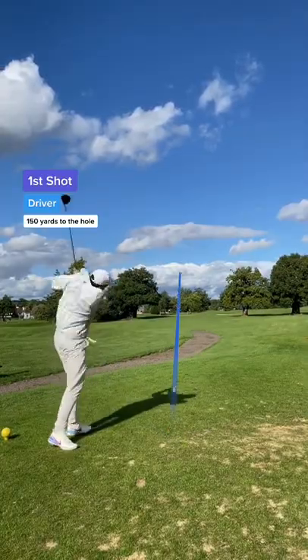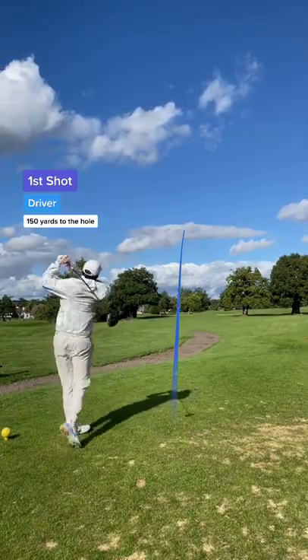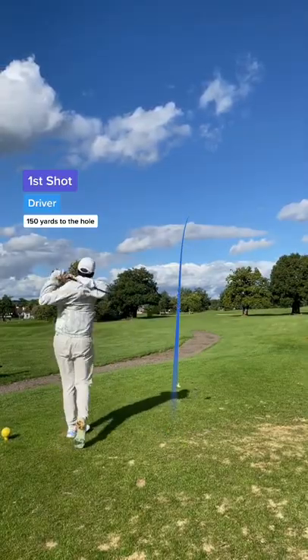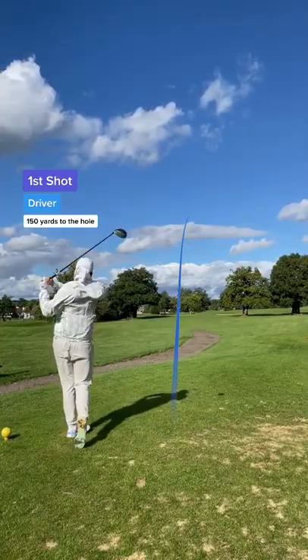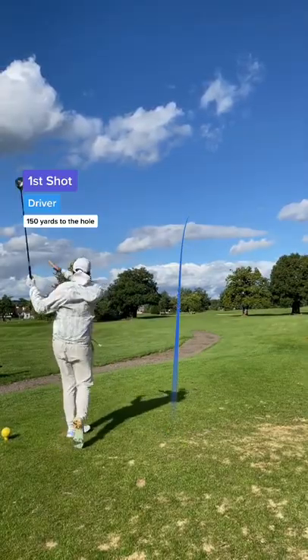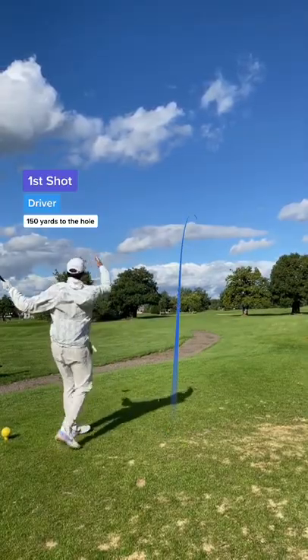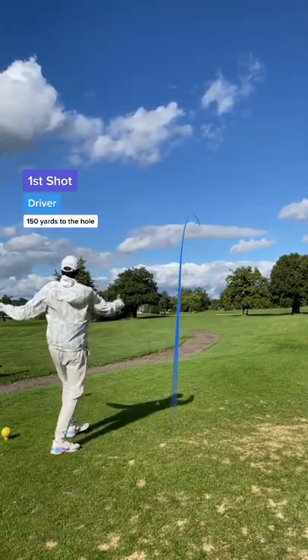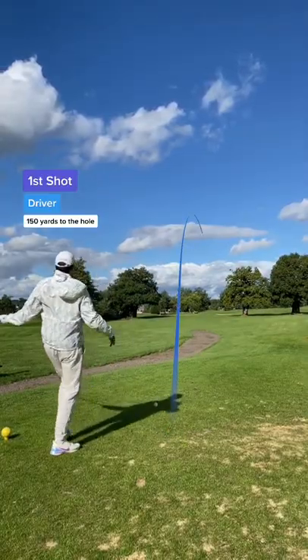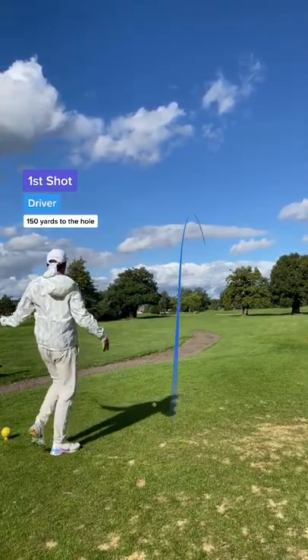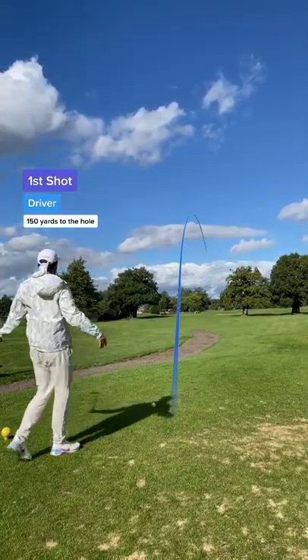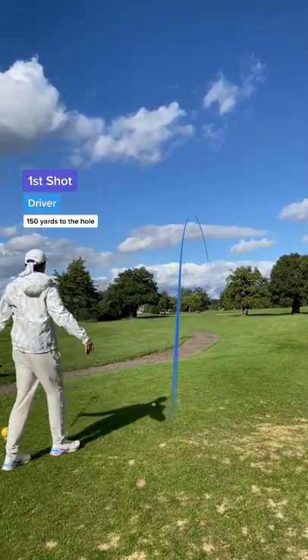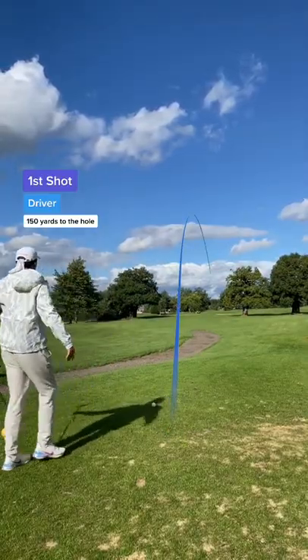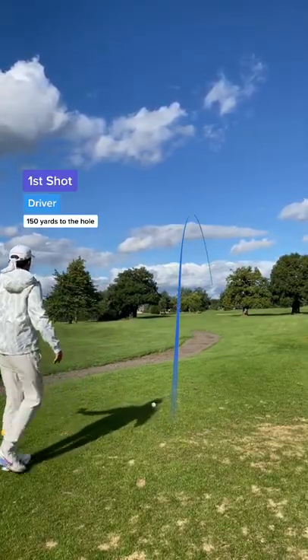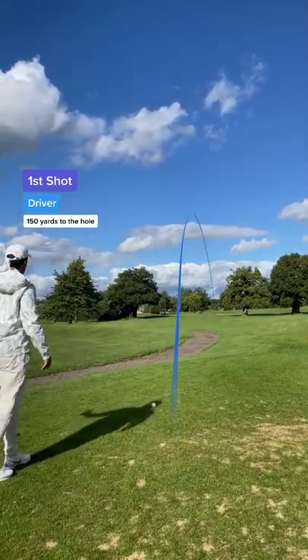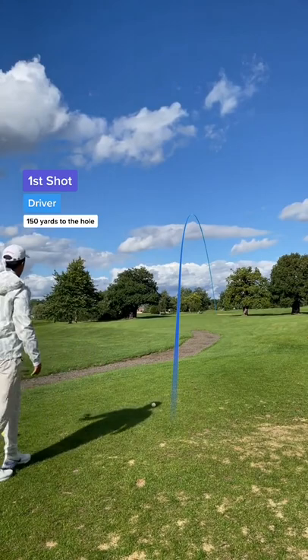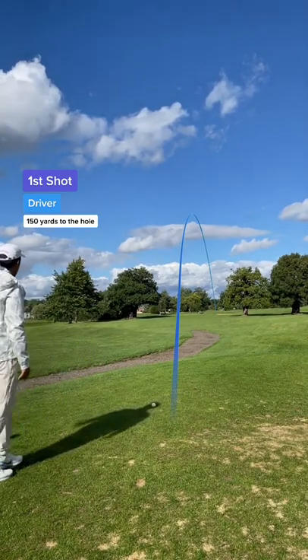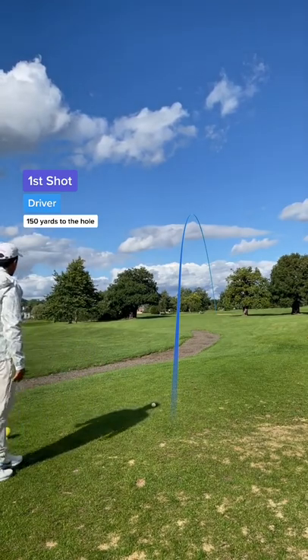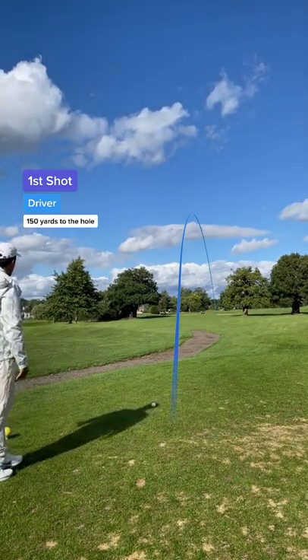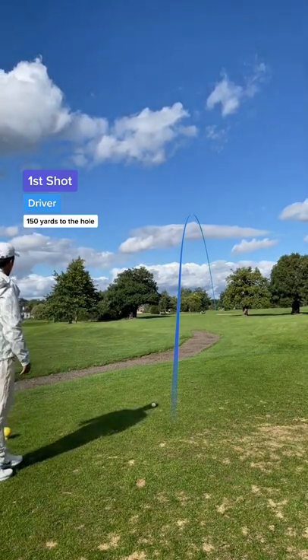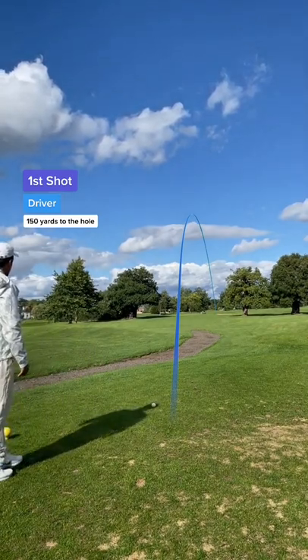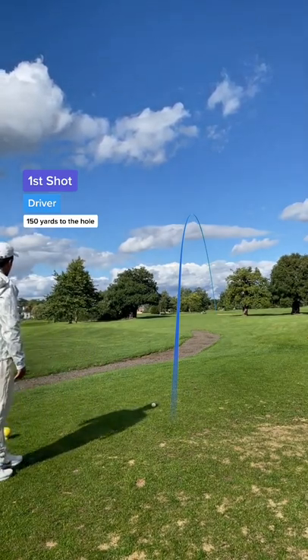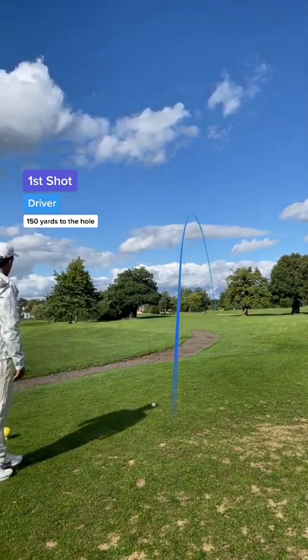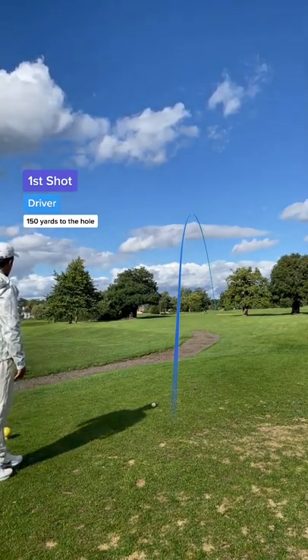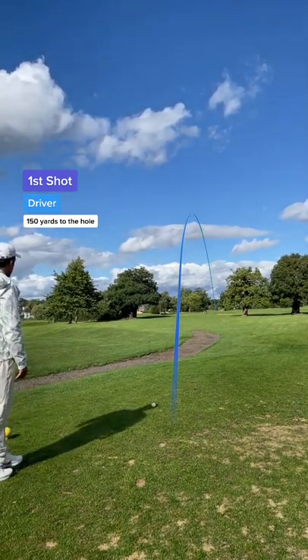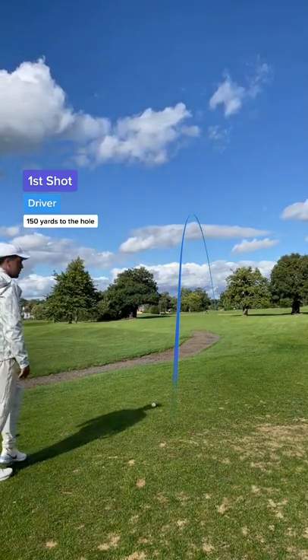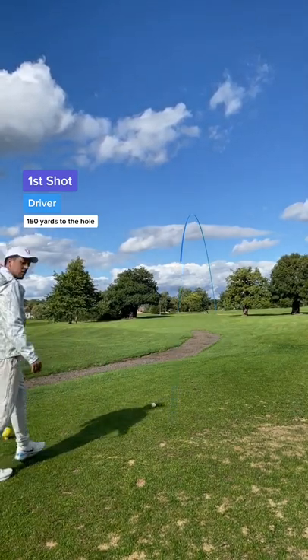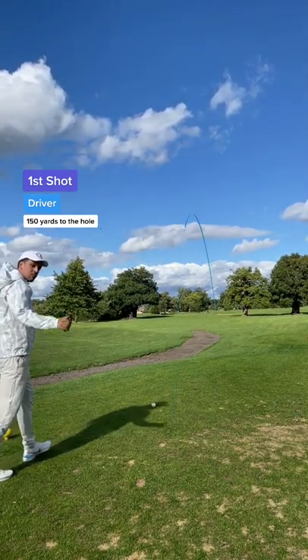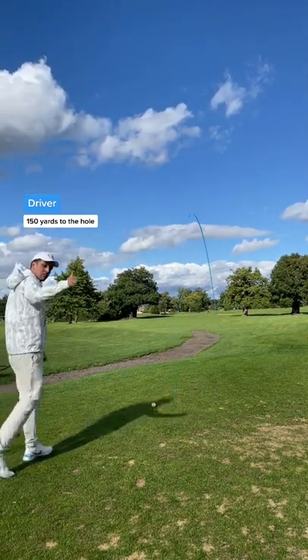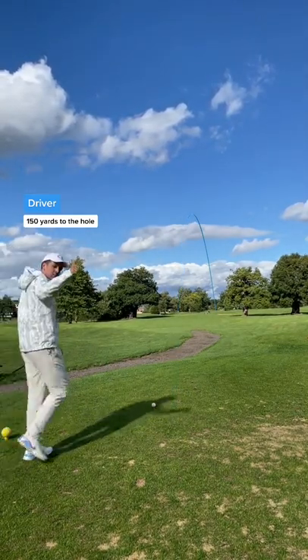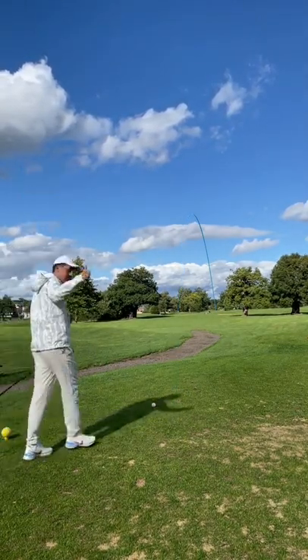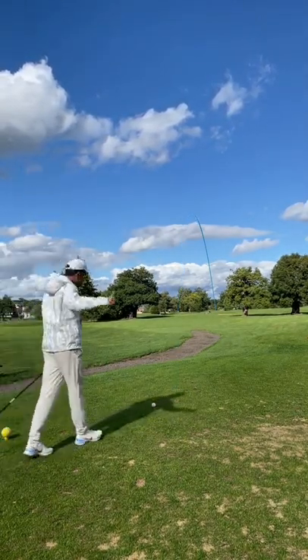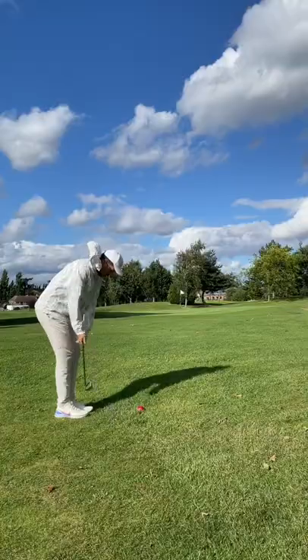First shot, and that flew off the disco stick. Look how far that went. I wasn't sure what to expect, but I wasn't expecting that.